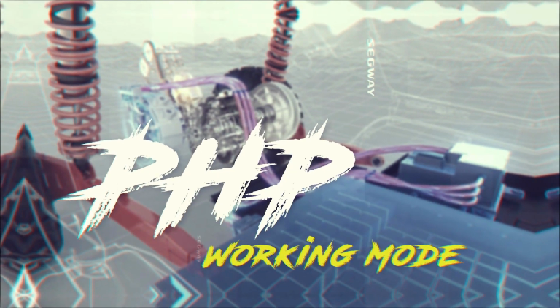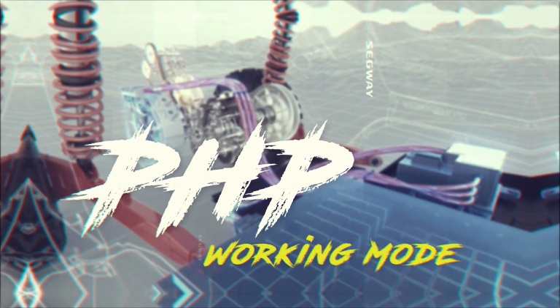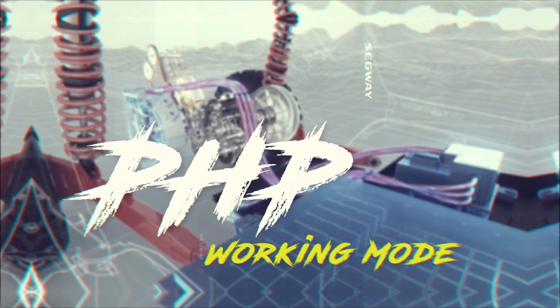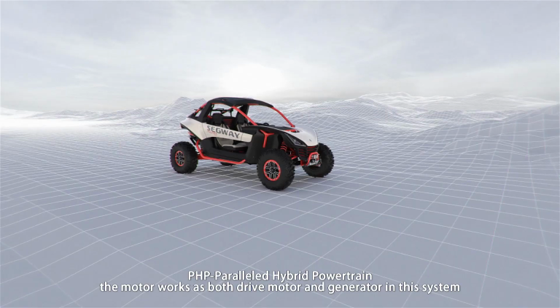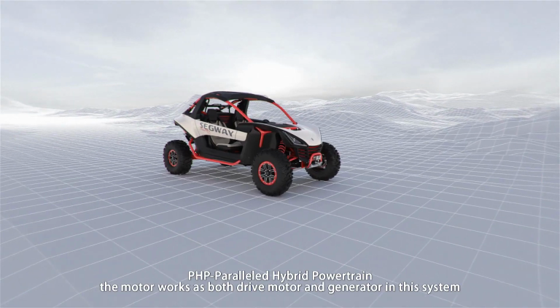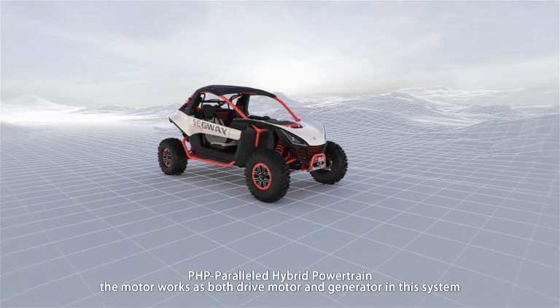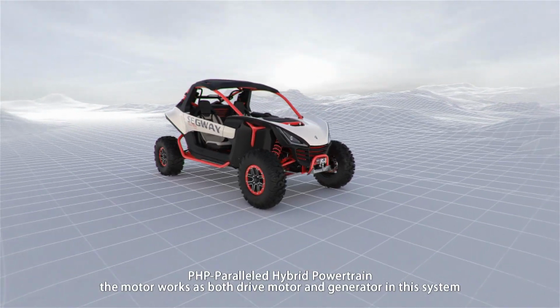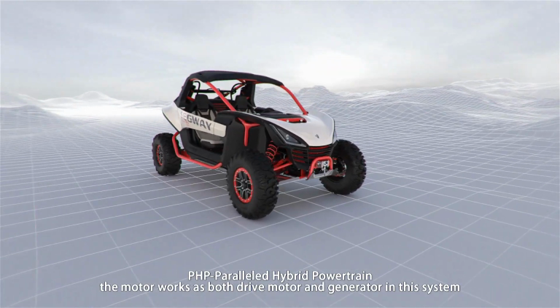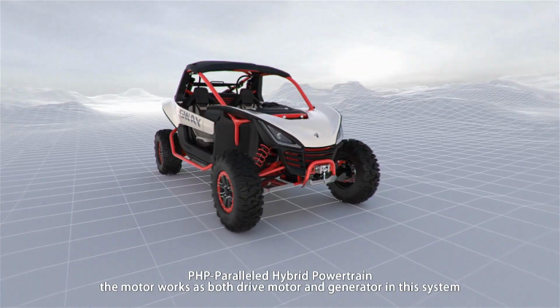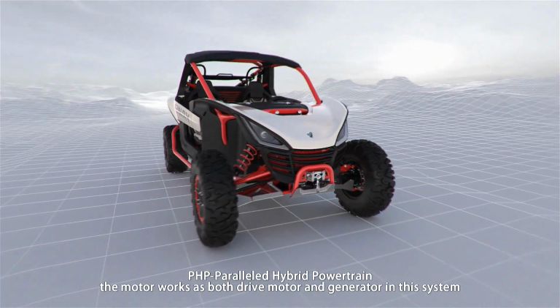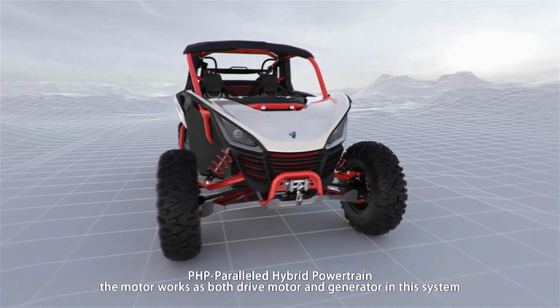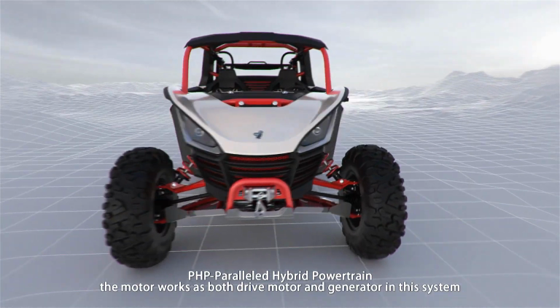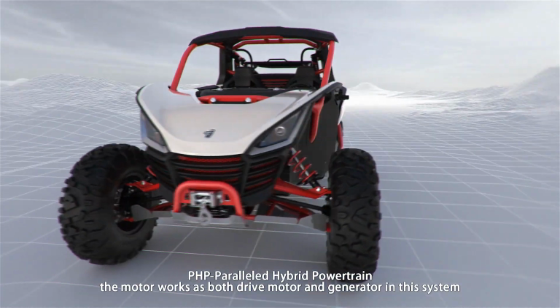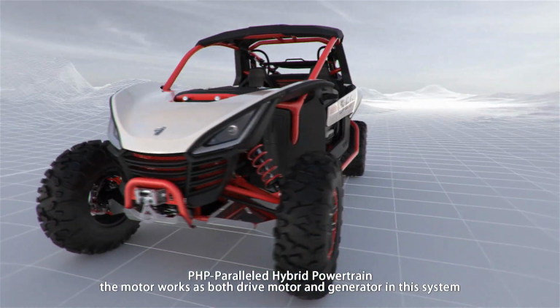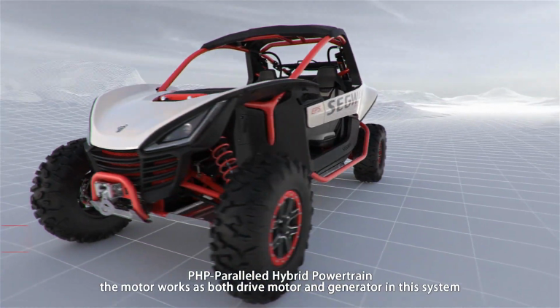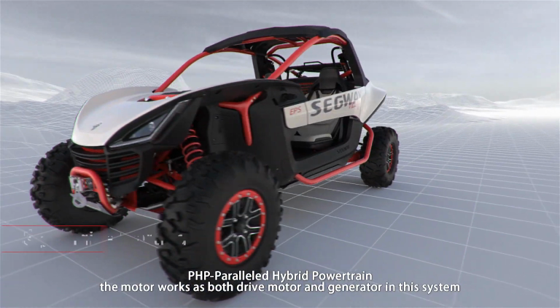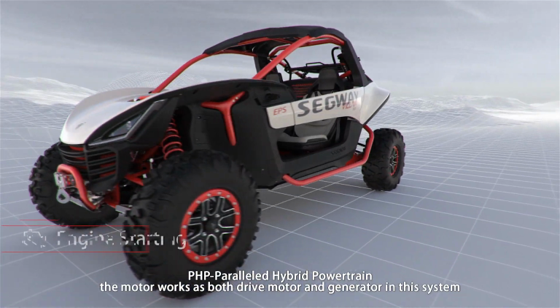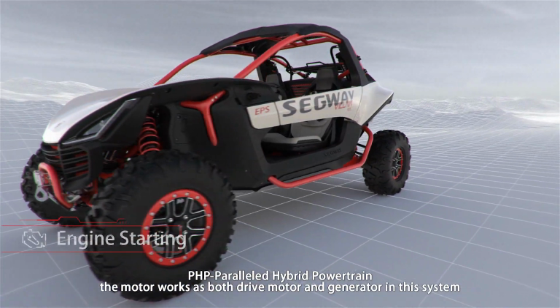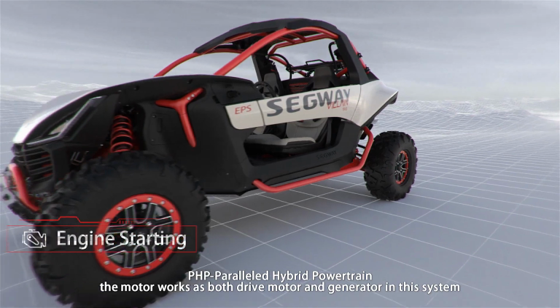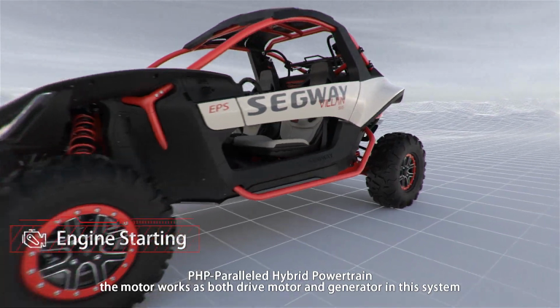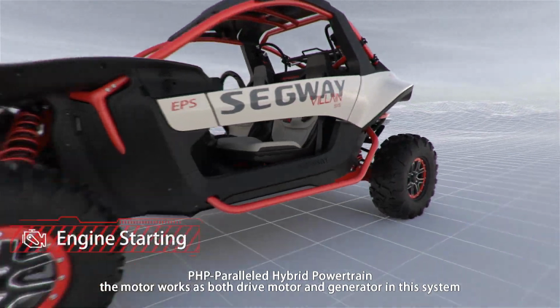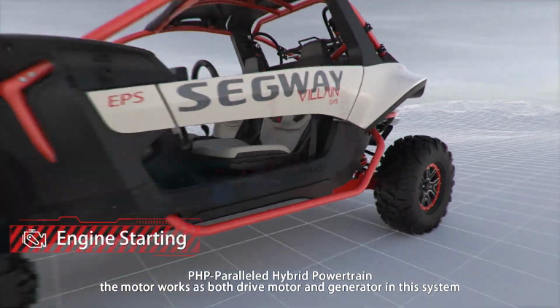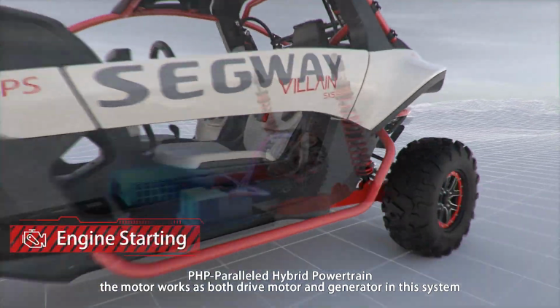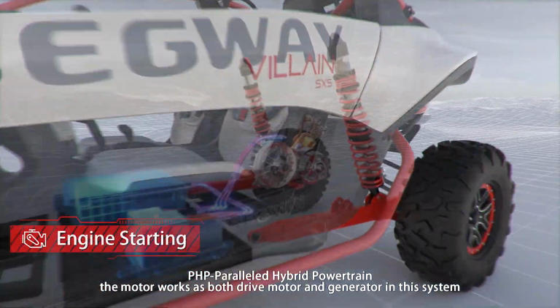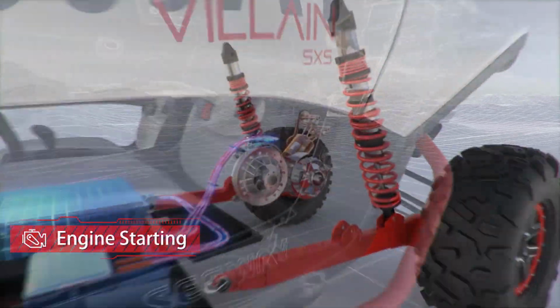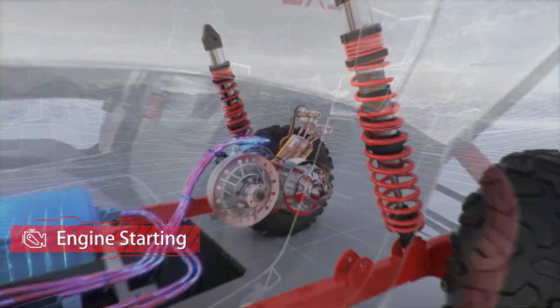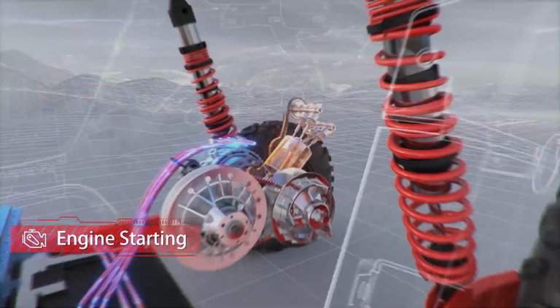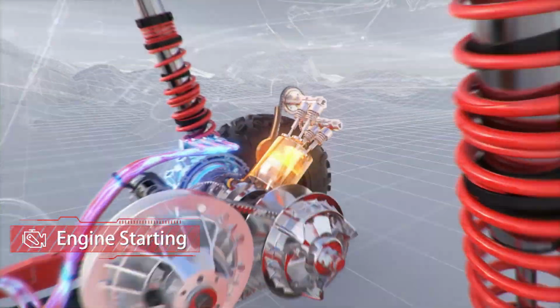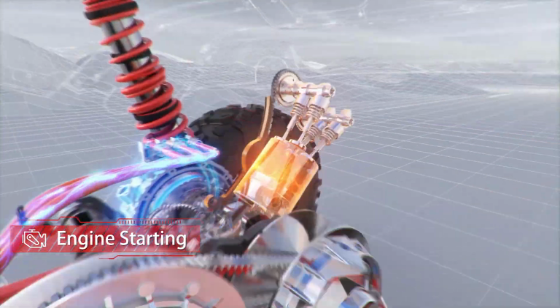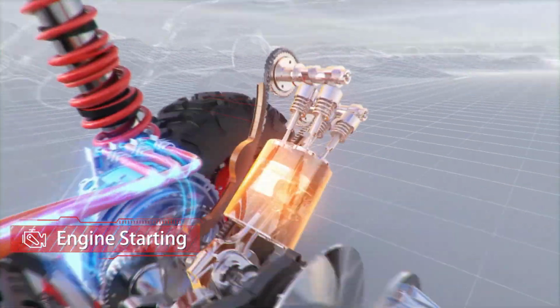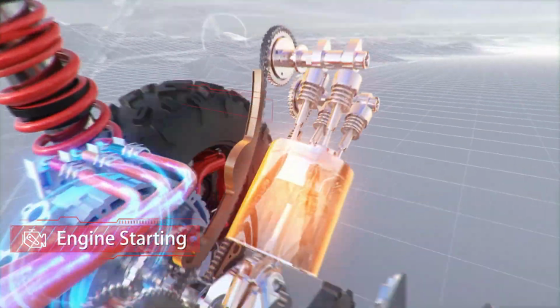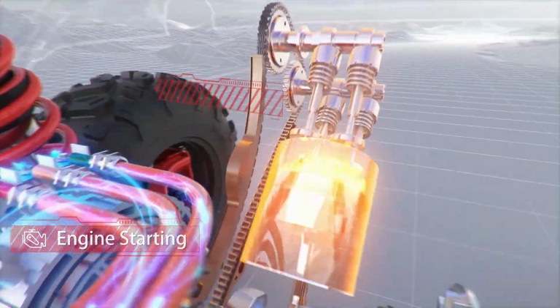PHP Paralleled hybrid powertrain. 1. Engine starting.